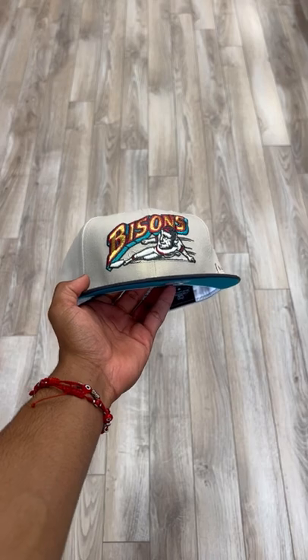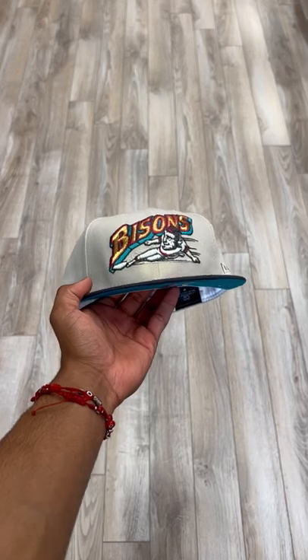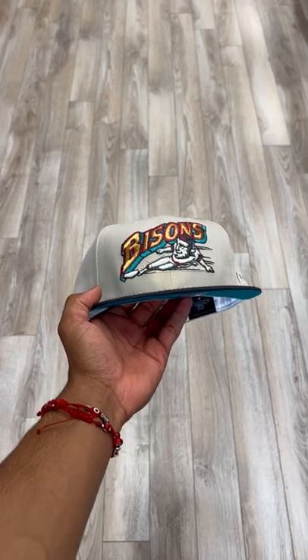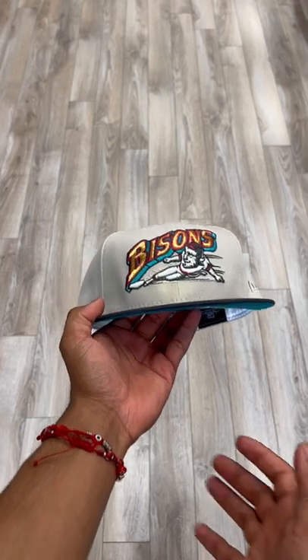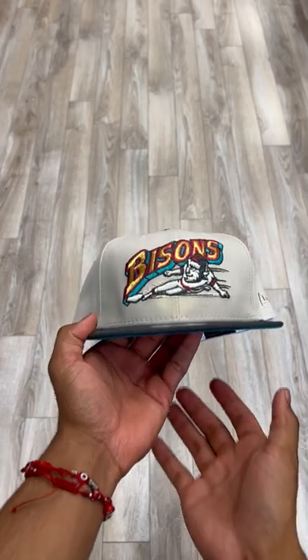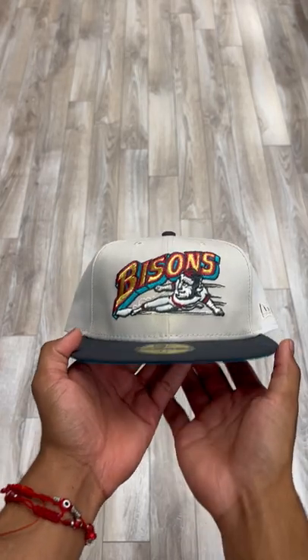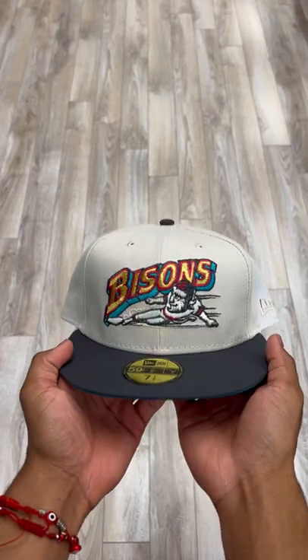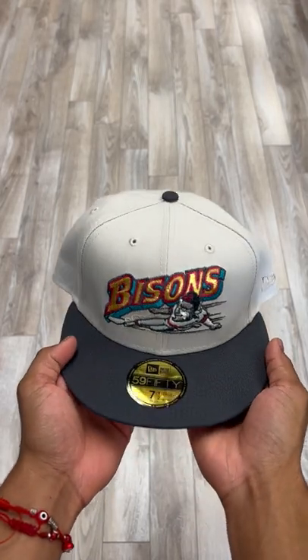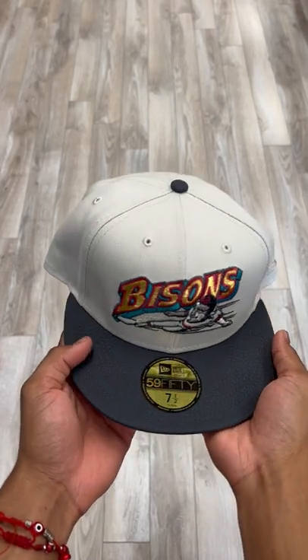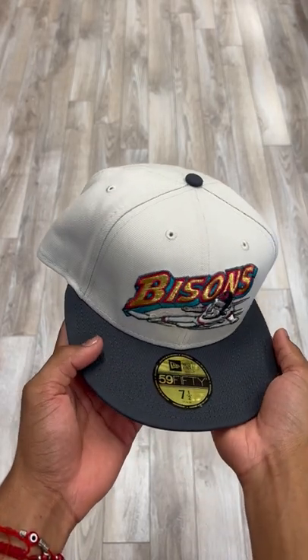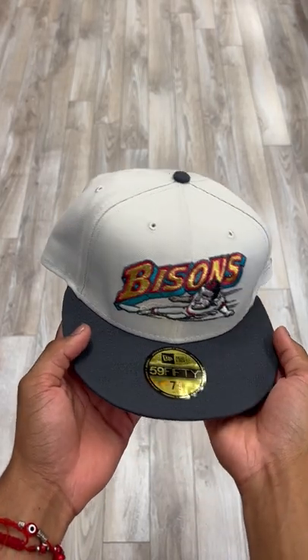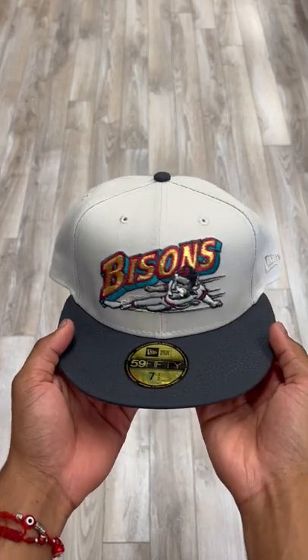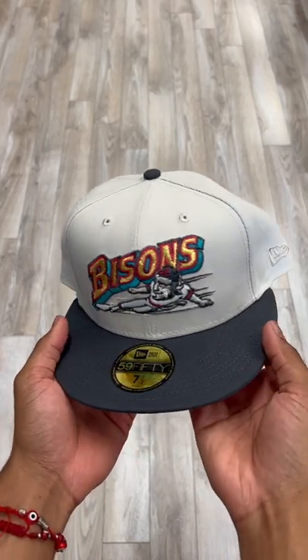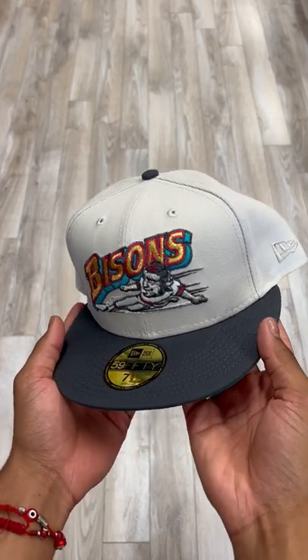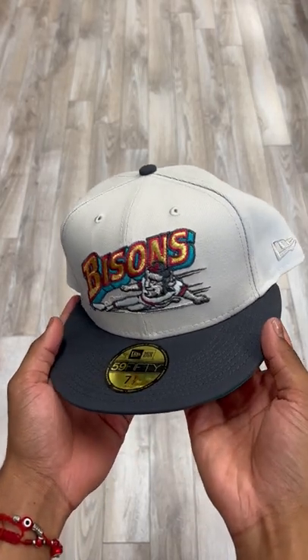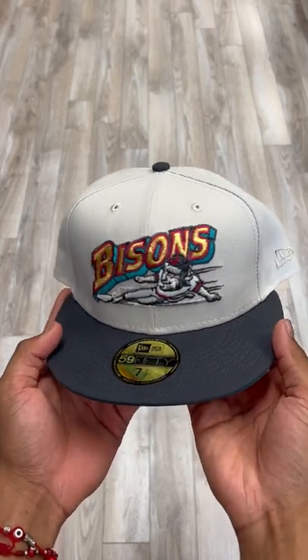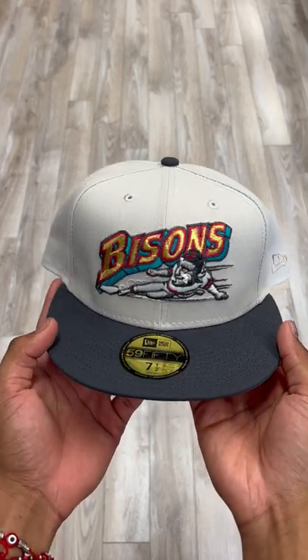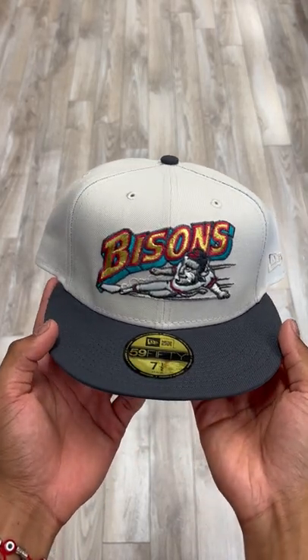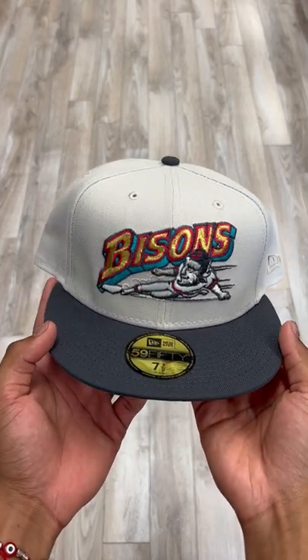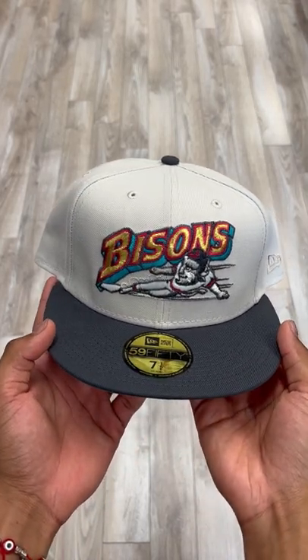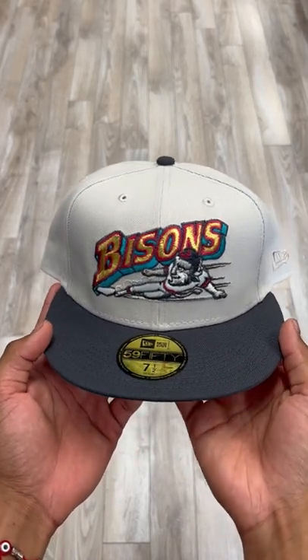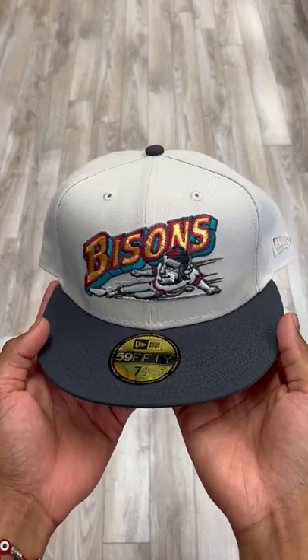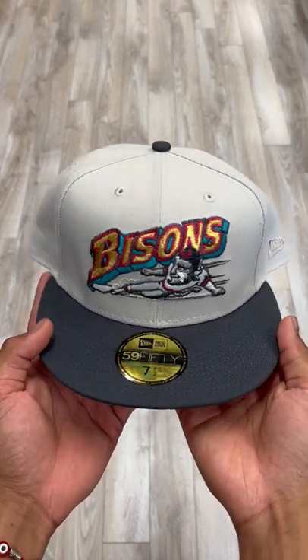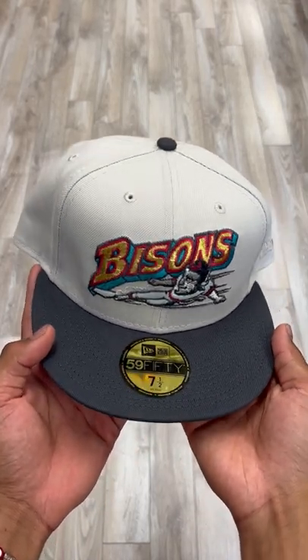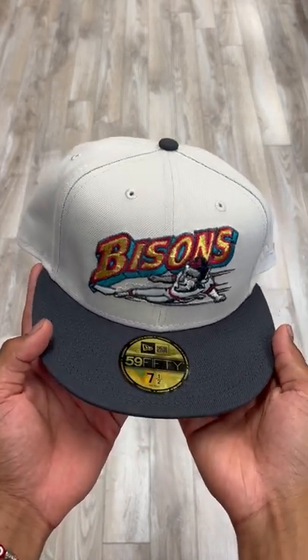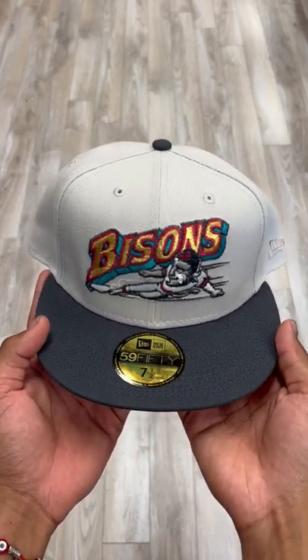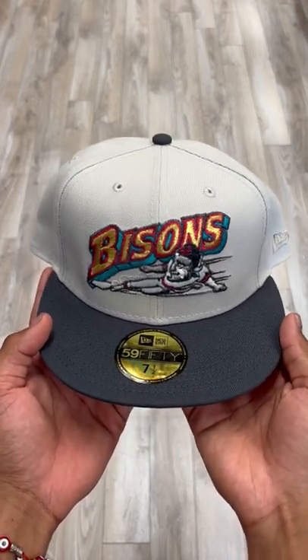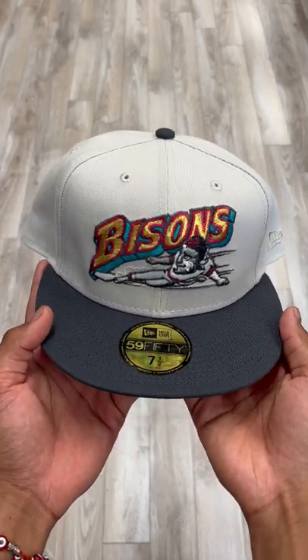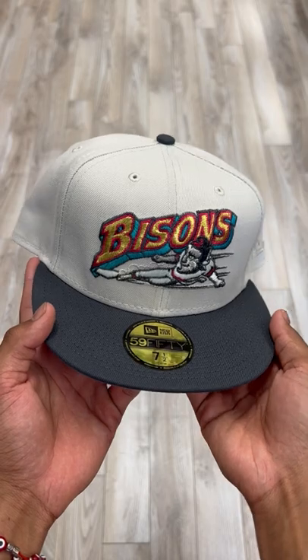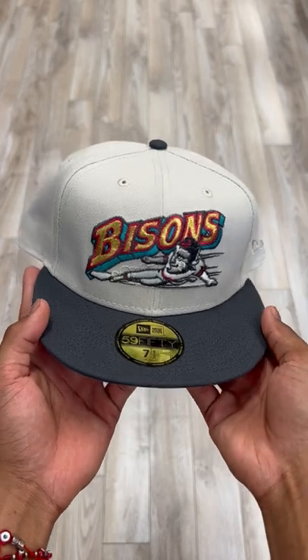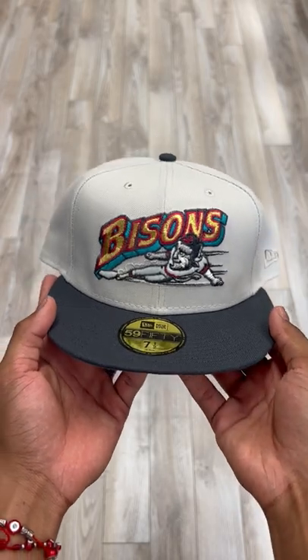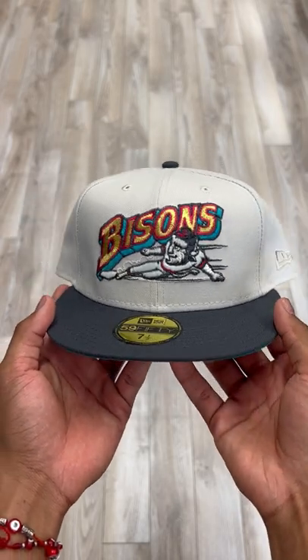What's going on with y'all? It's Isaiah from E-Cab City. Let's get straight into this beautiful hat right here.